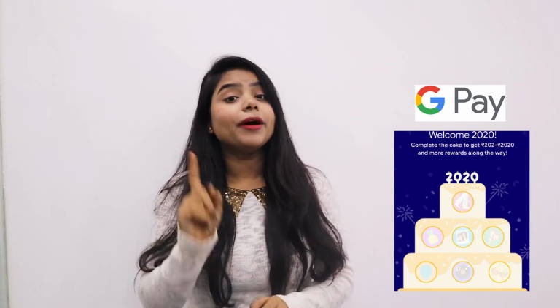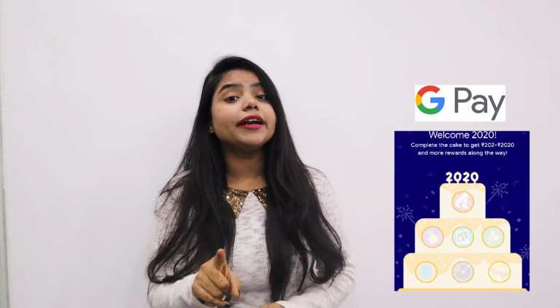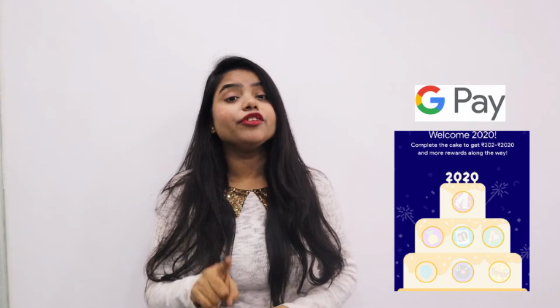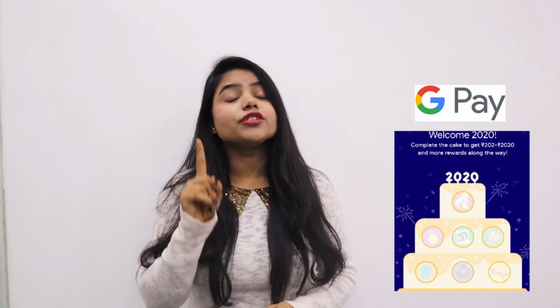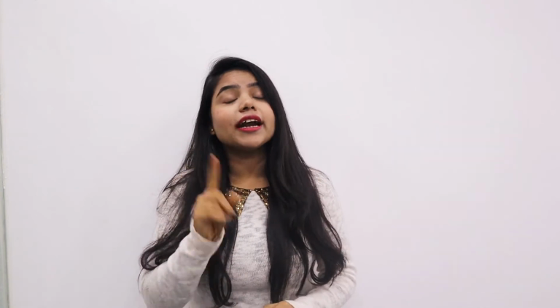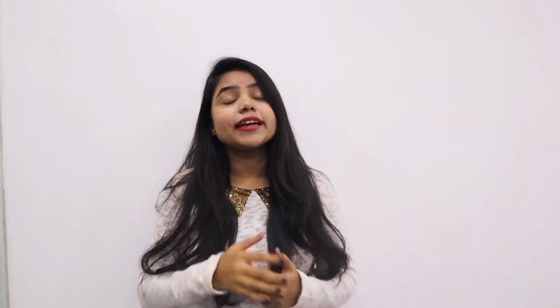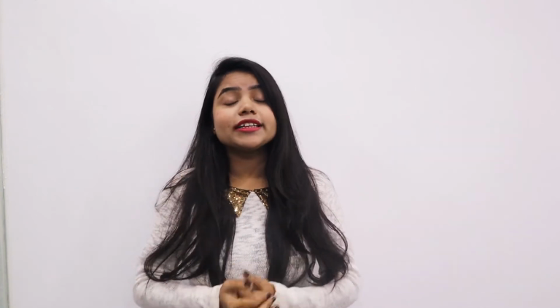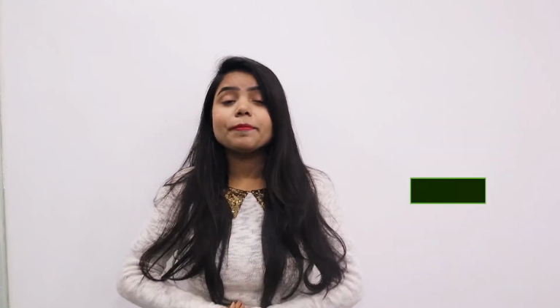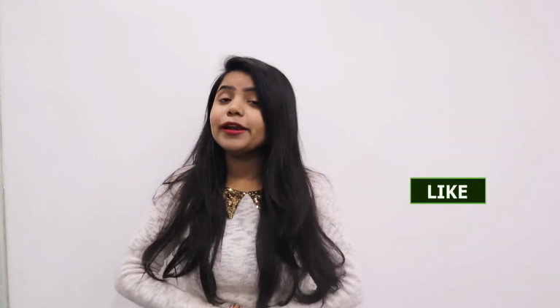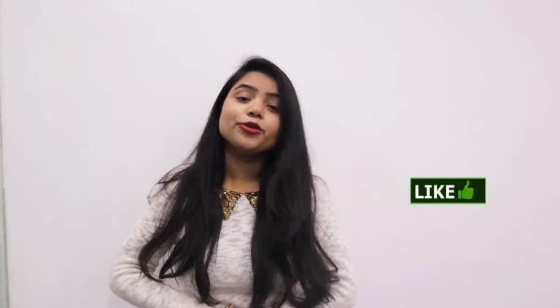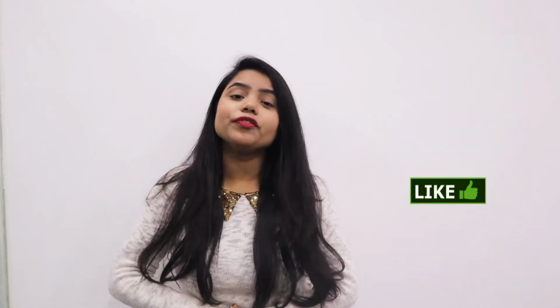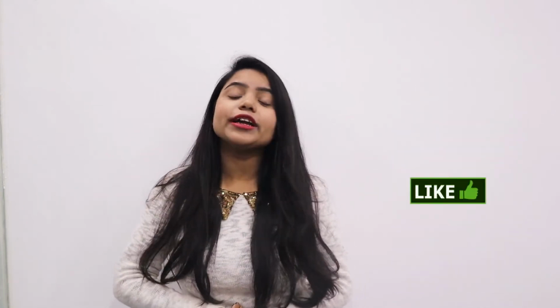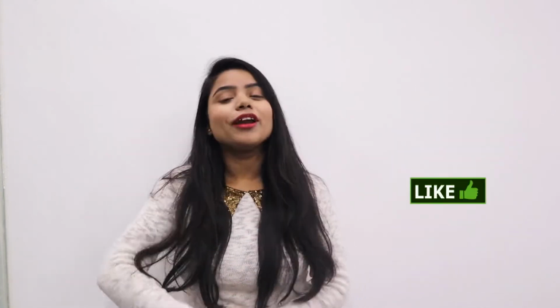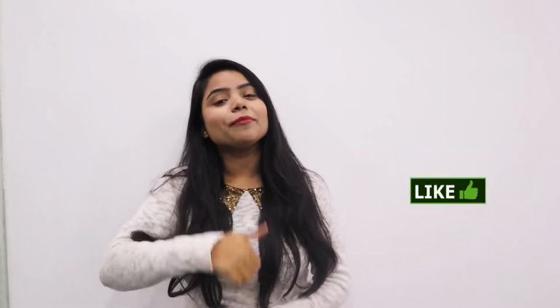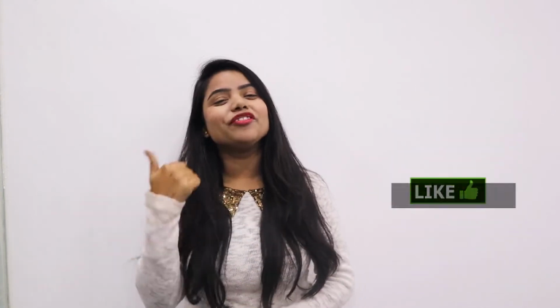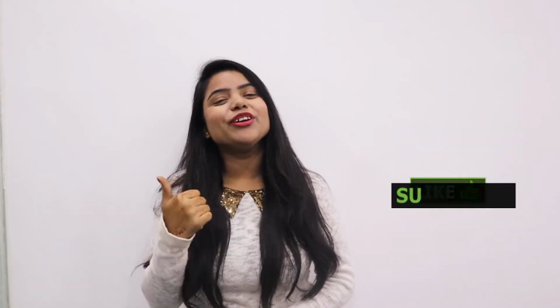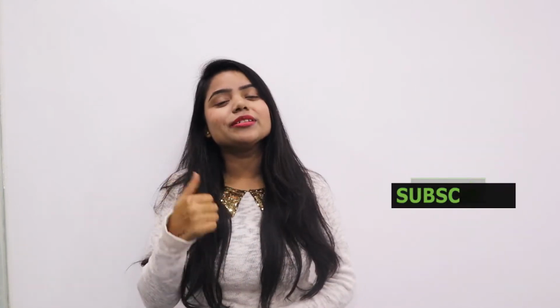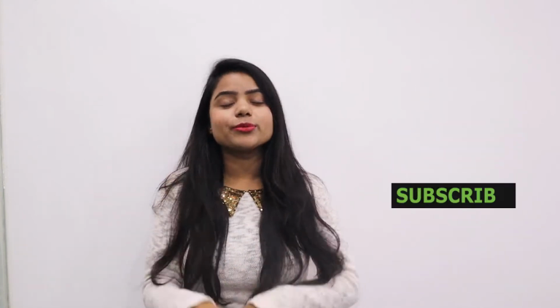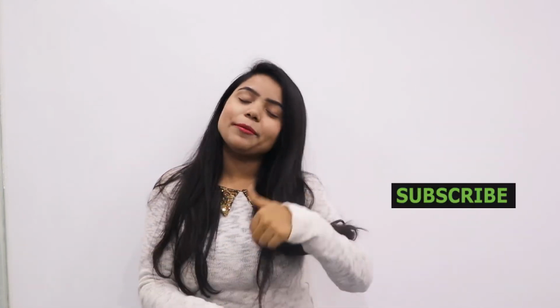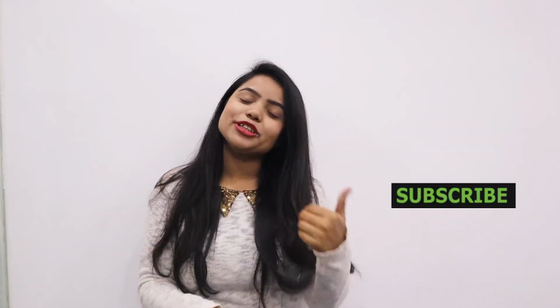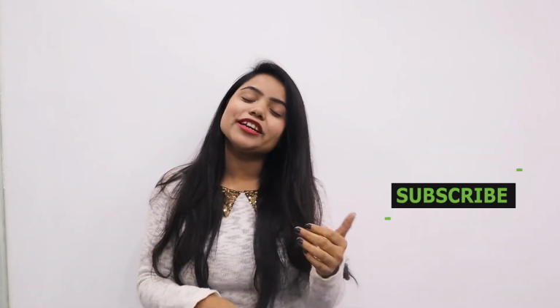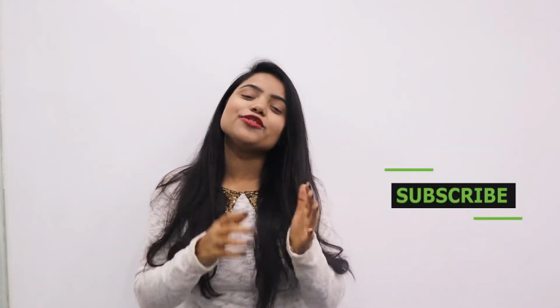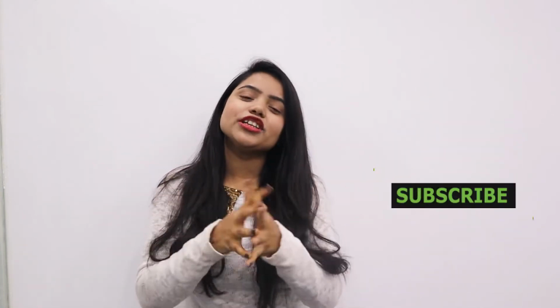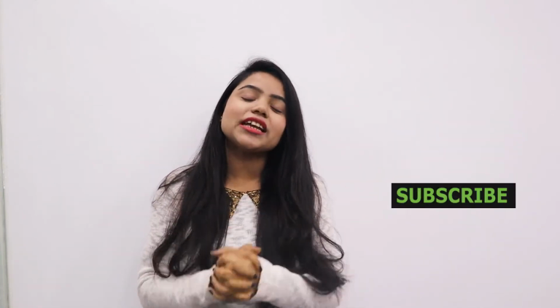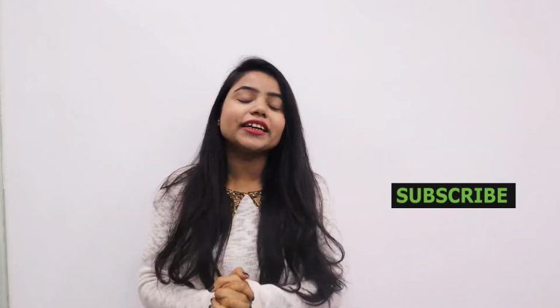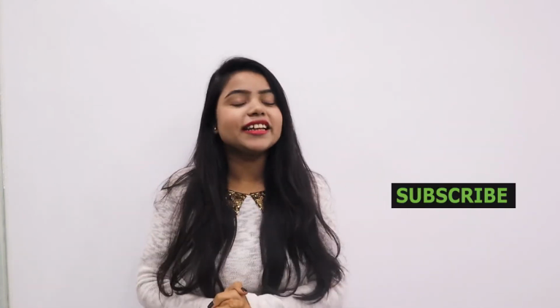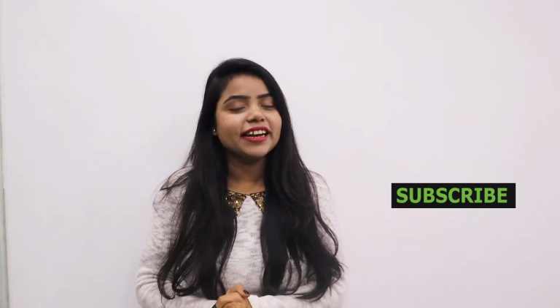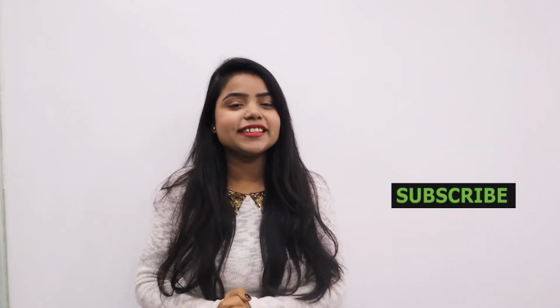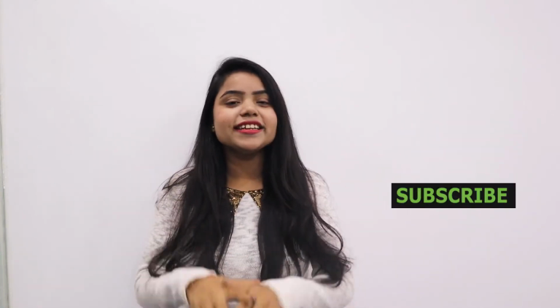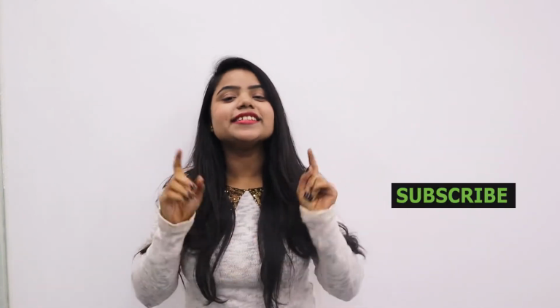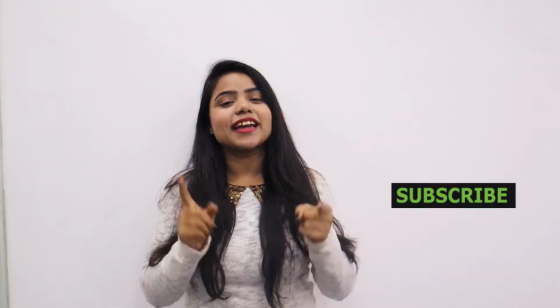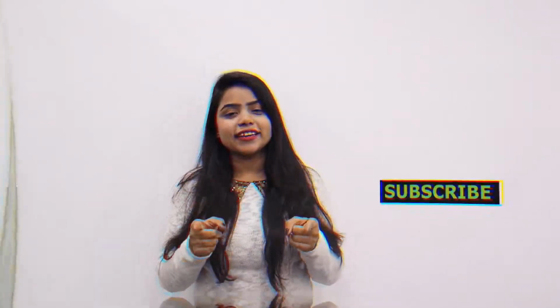But first, don't forget to like my video and subscribe to my channel. Let's get started.